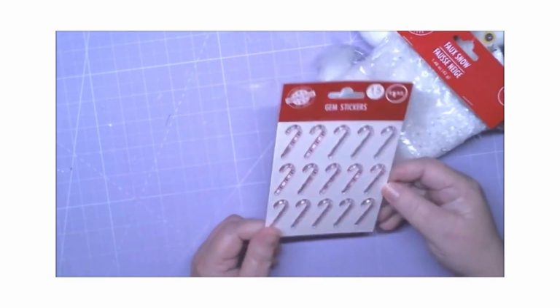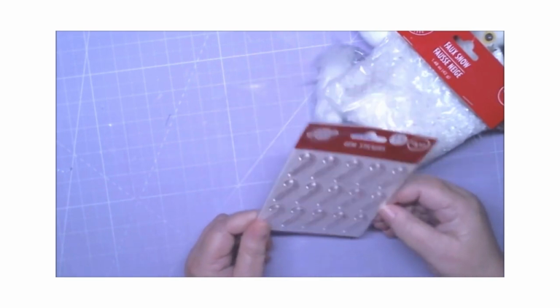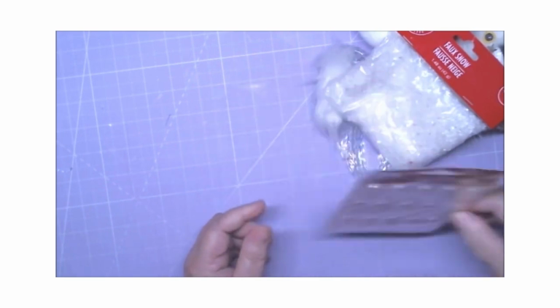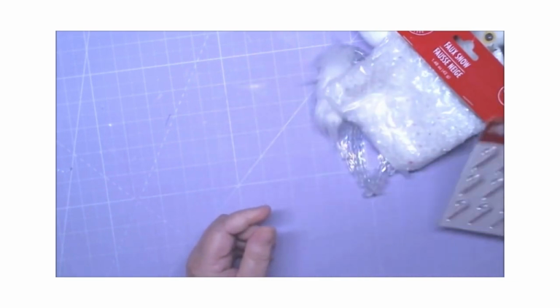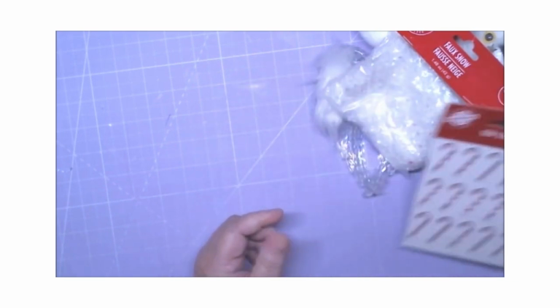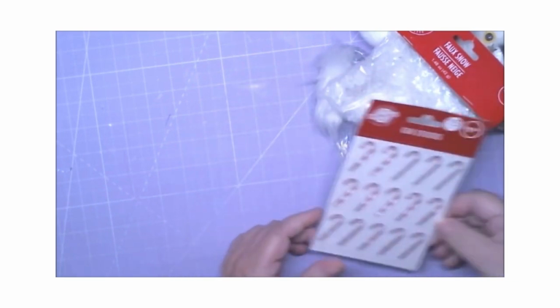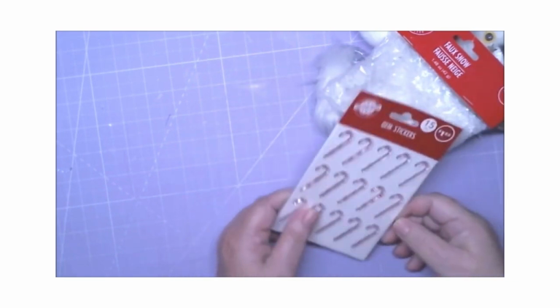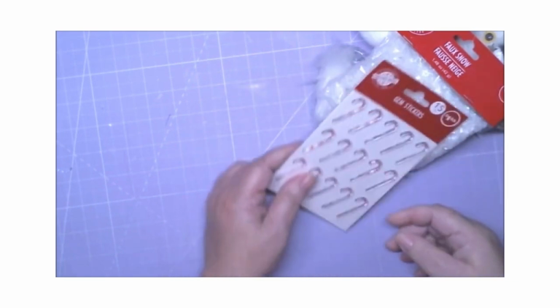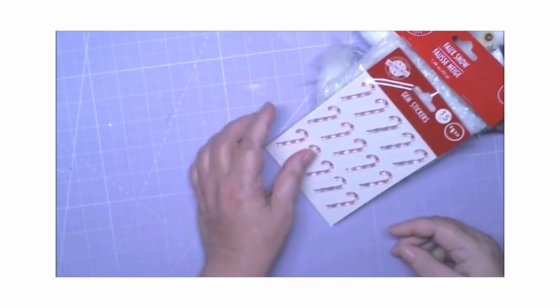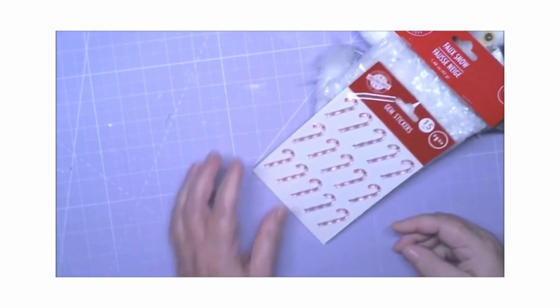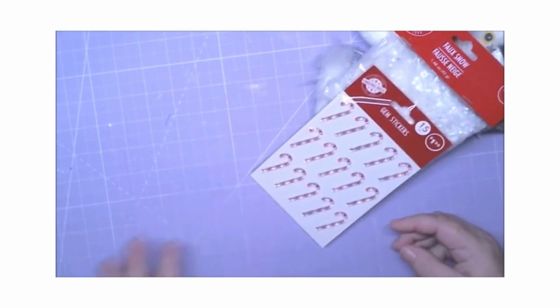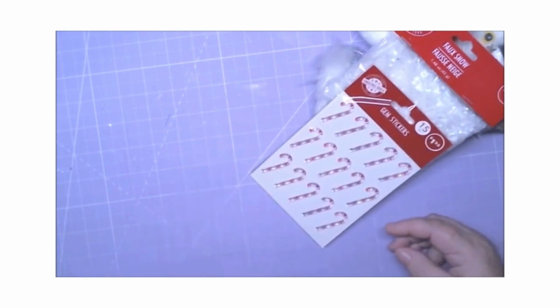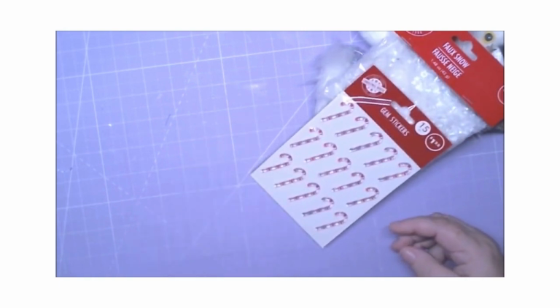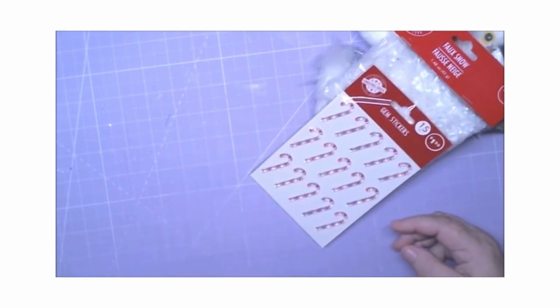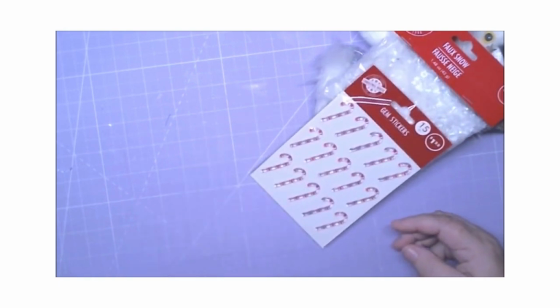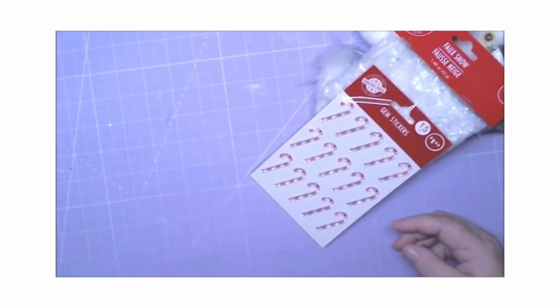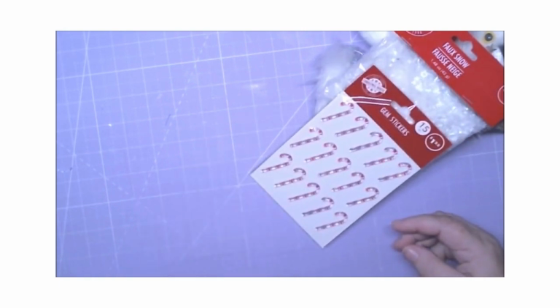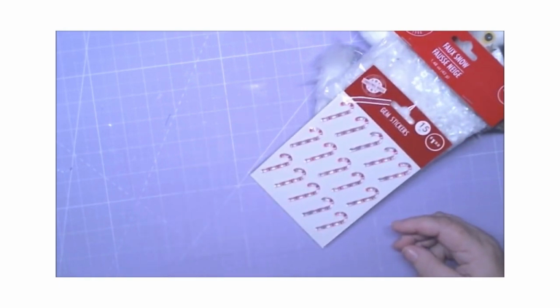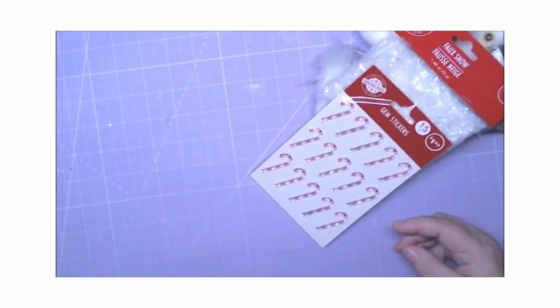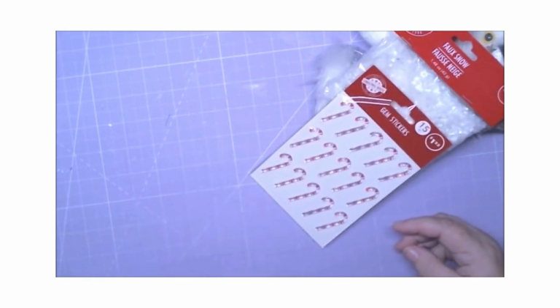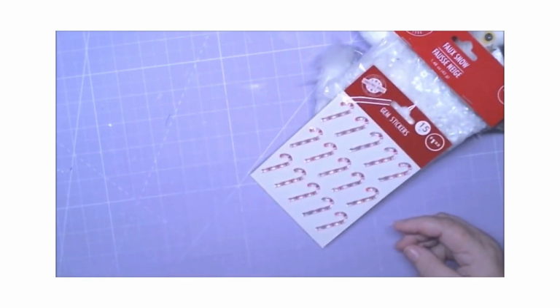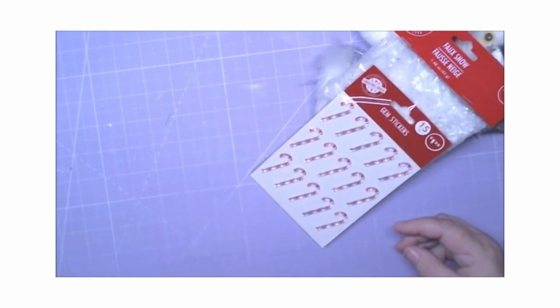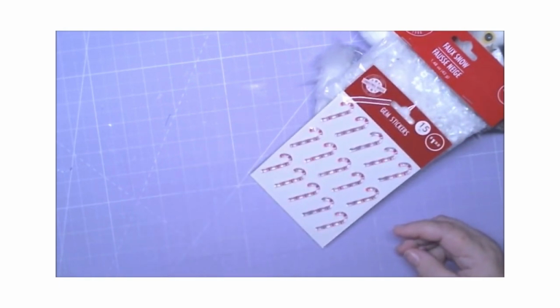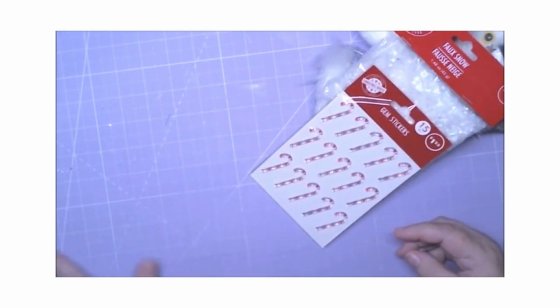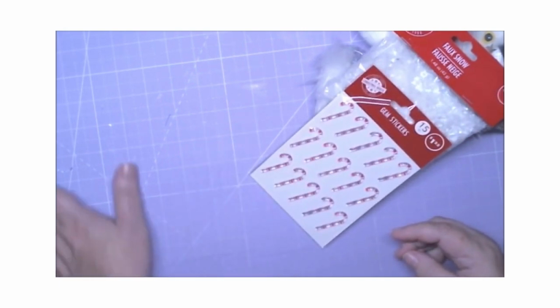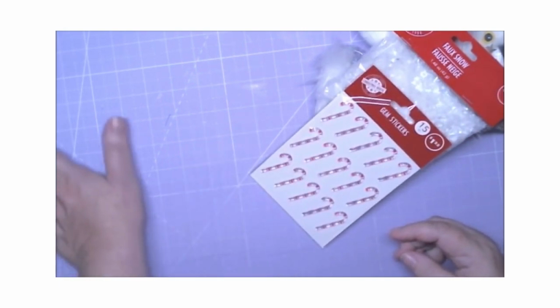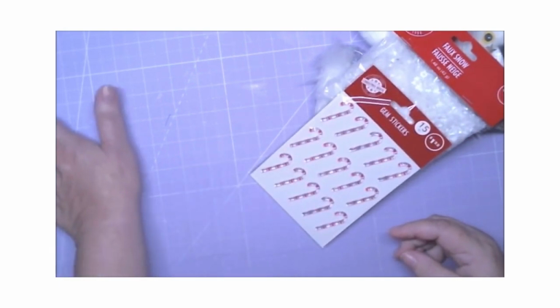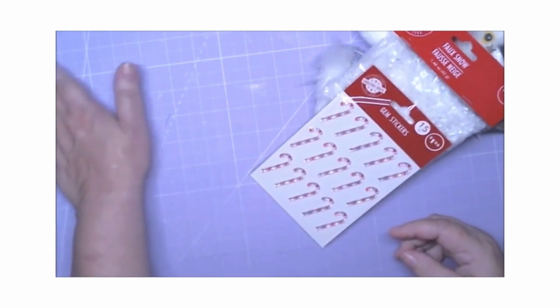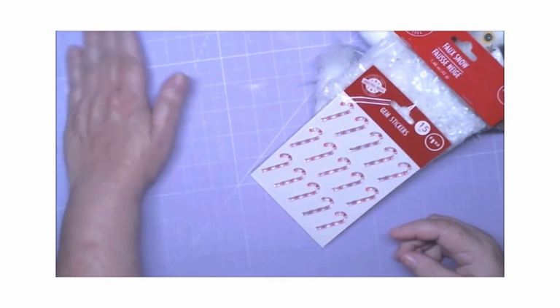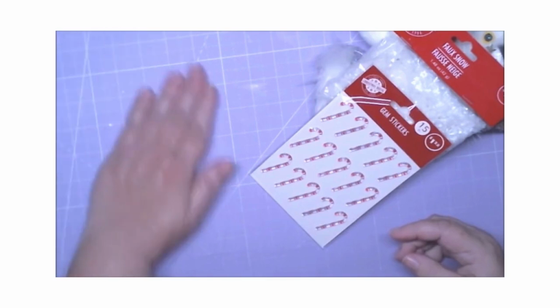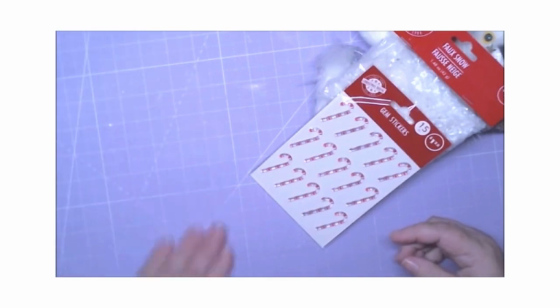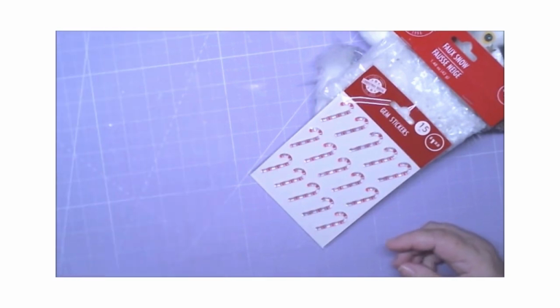We have some faux snow, y'all, and we also have these candy cane gems. And that is all for this Dollar Tree haul, y'all!